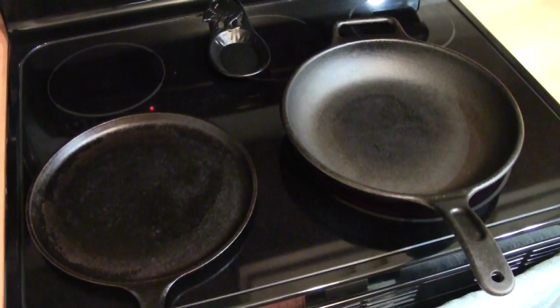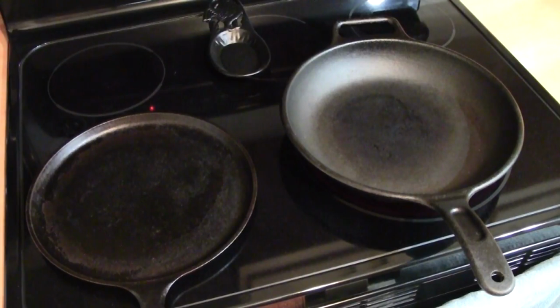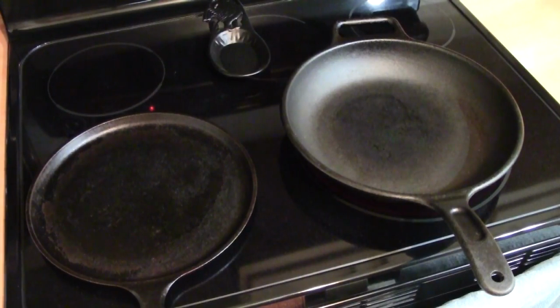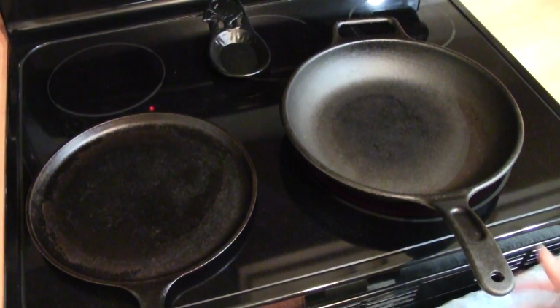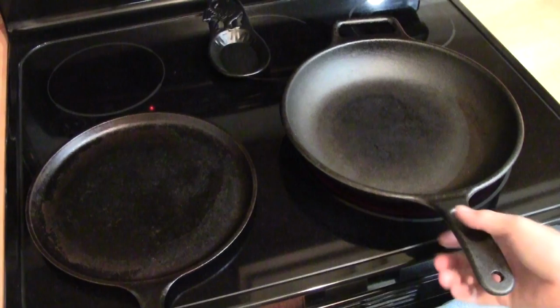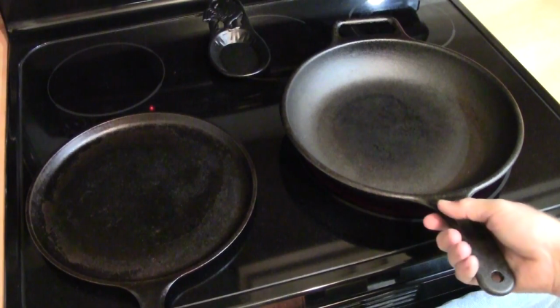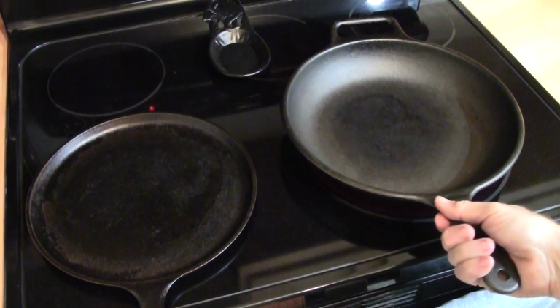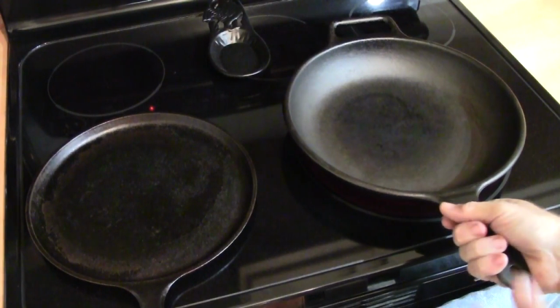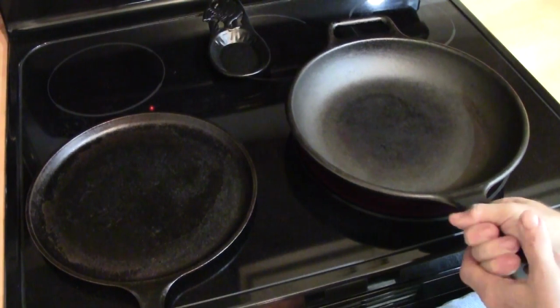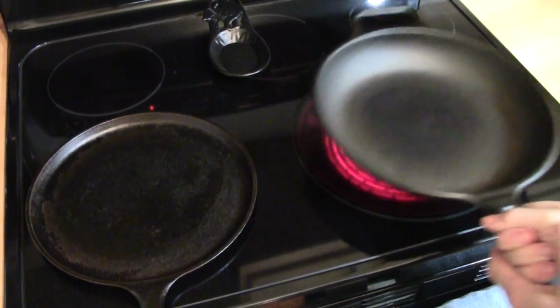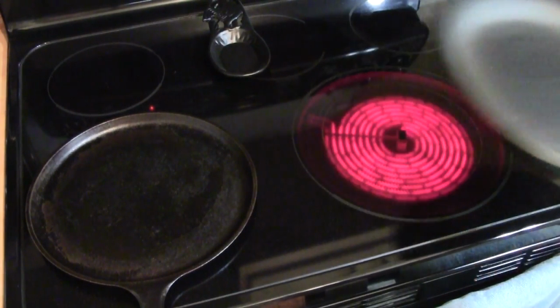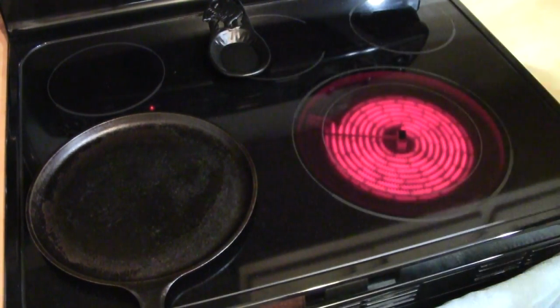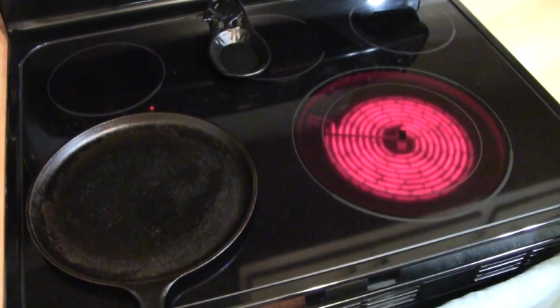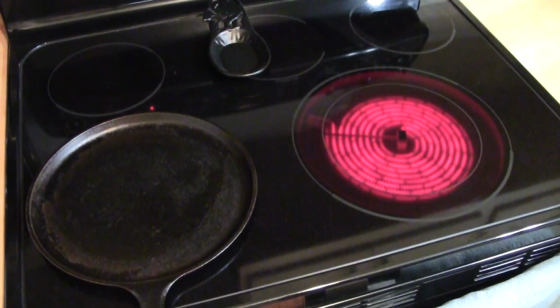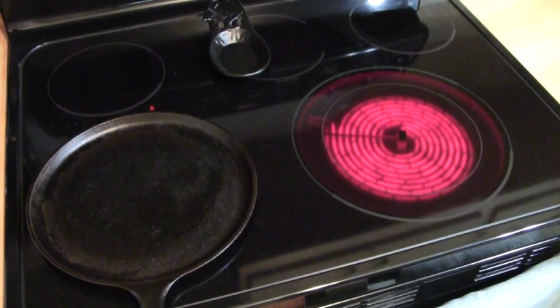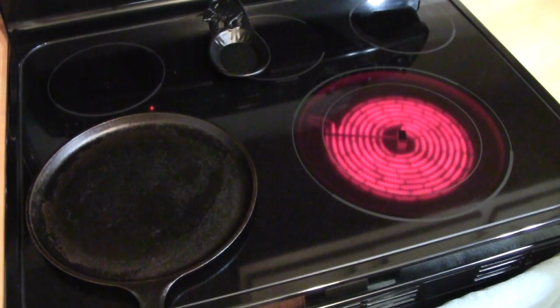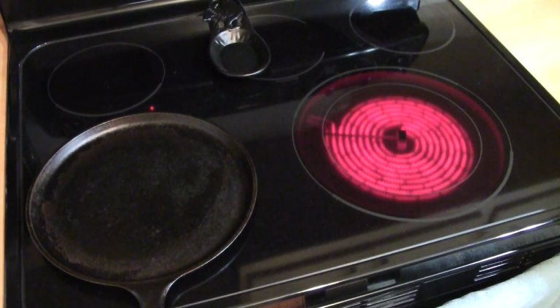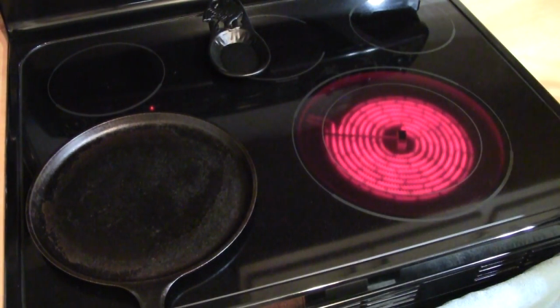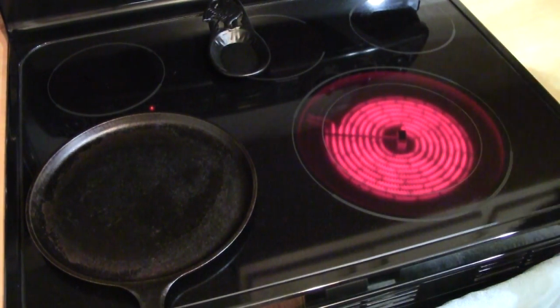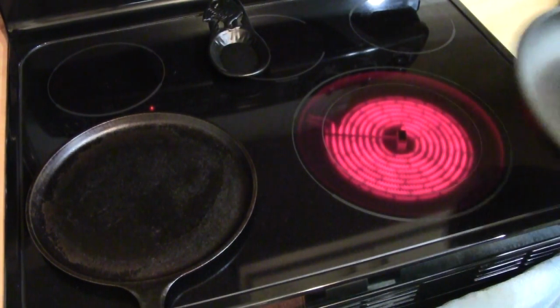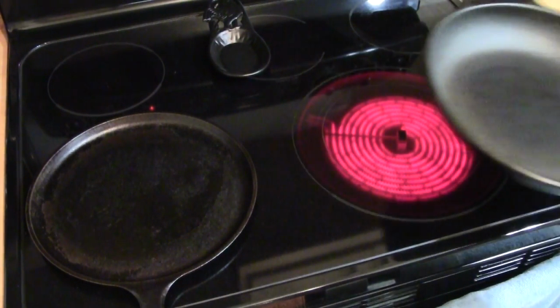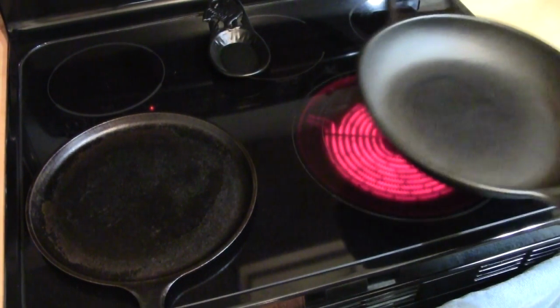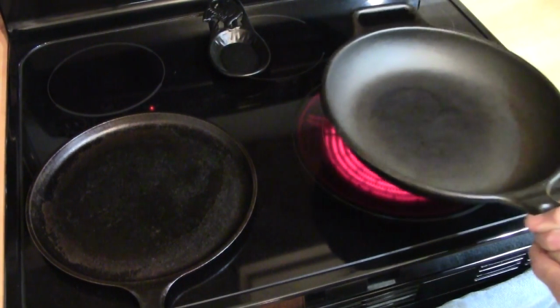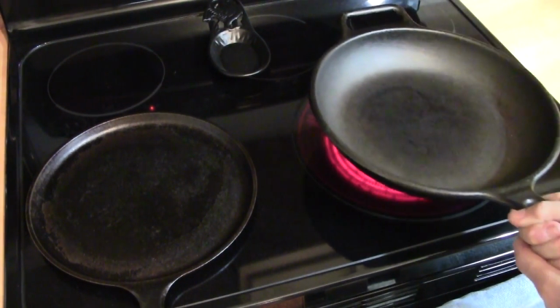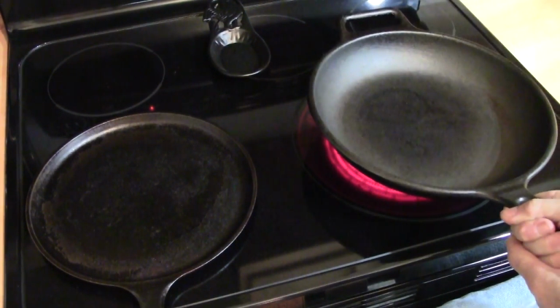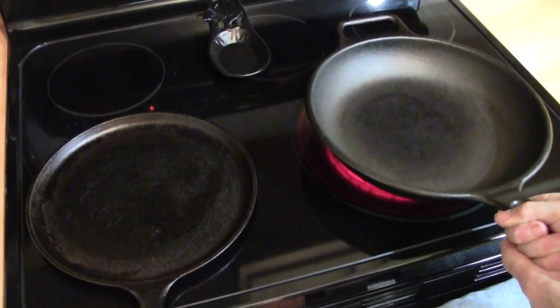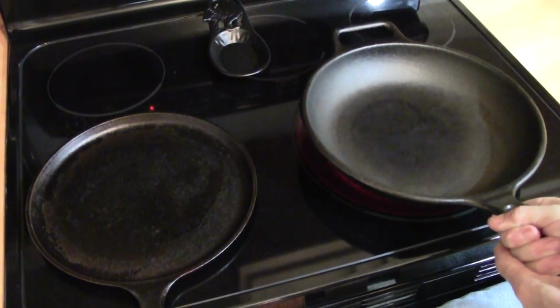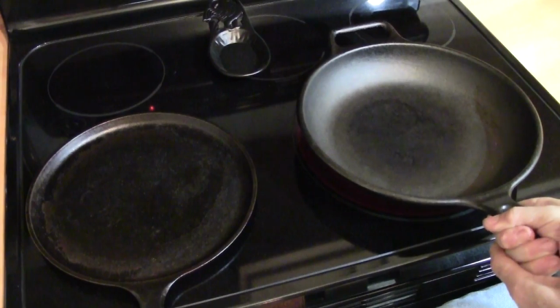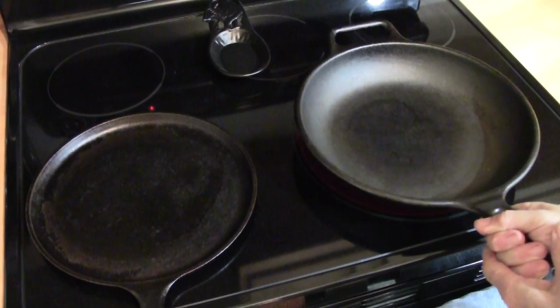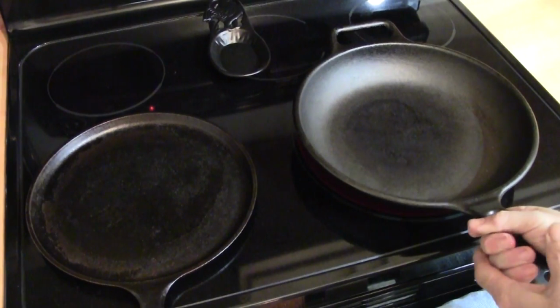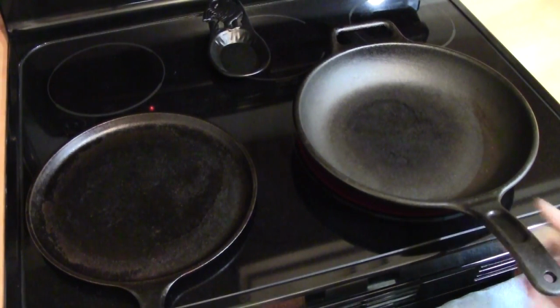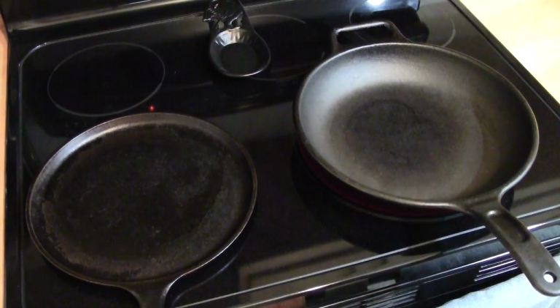Our stove is a flat top electric. Cast iron works on most stoves: electric, gas, and induction.